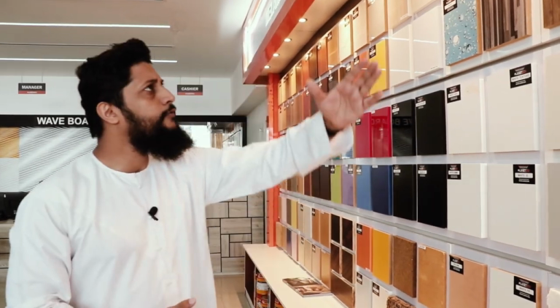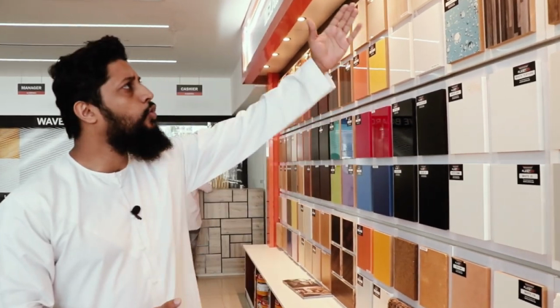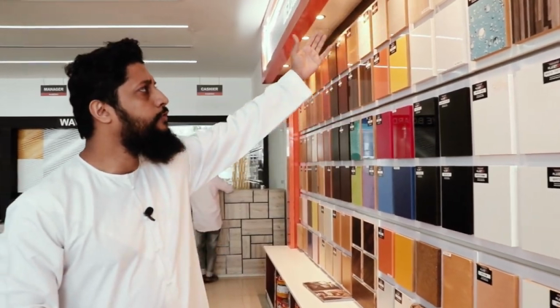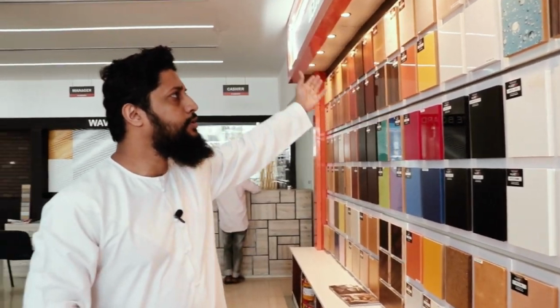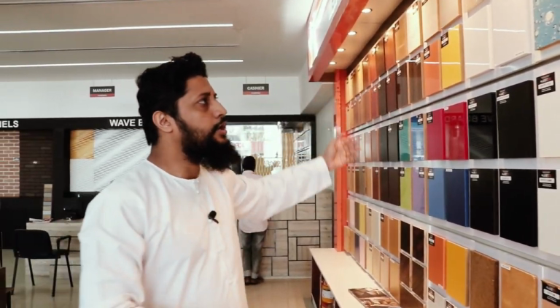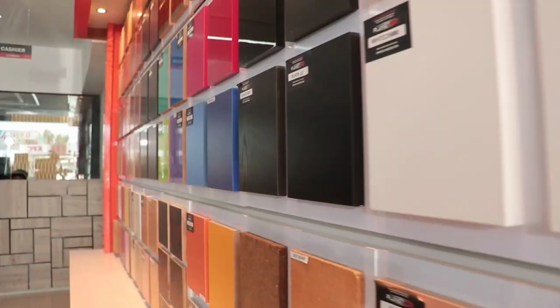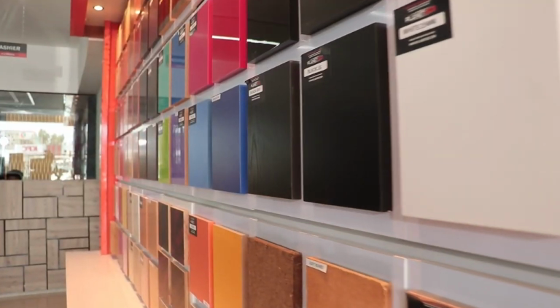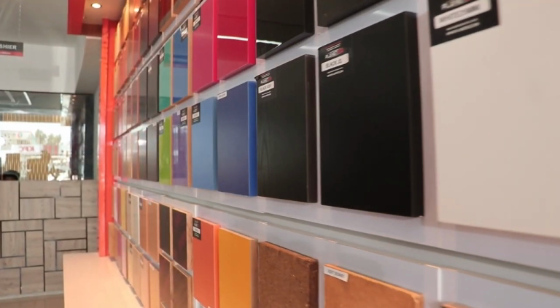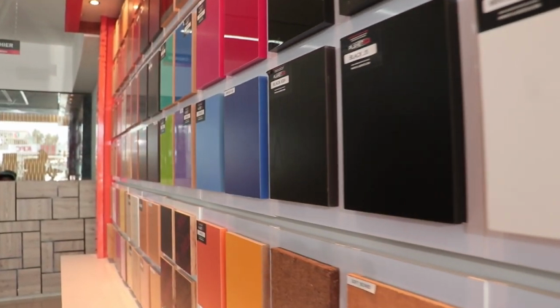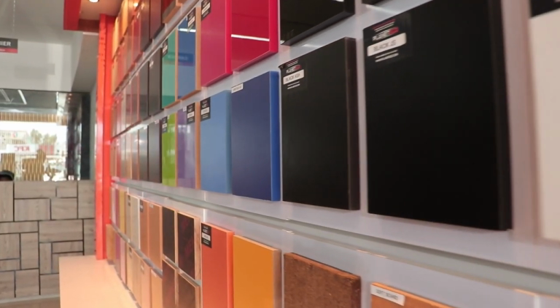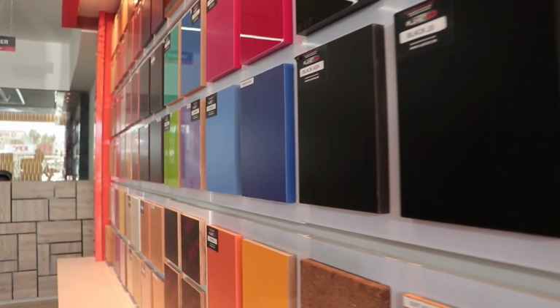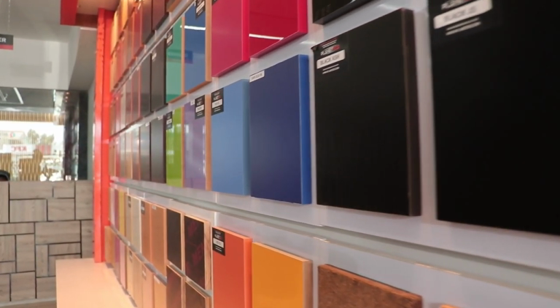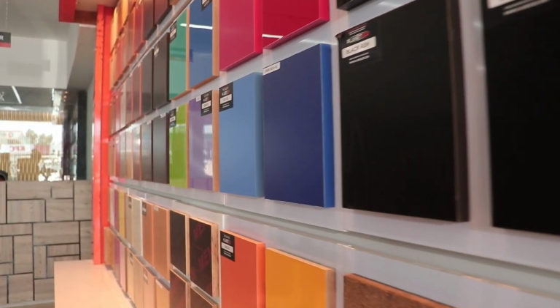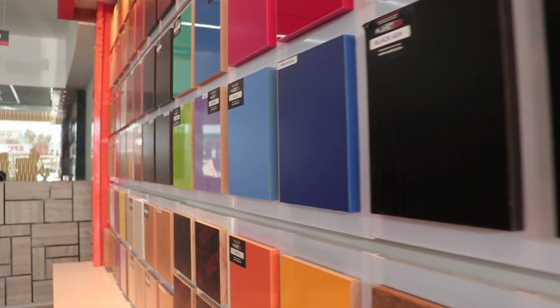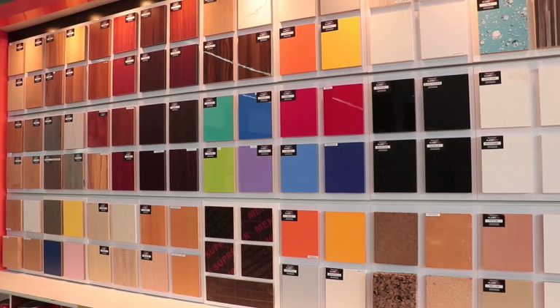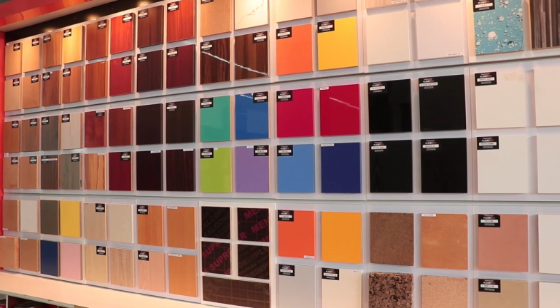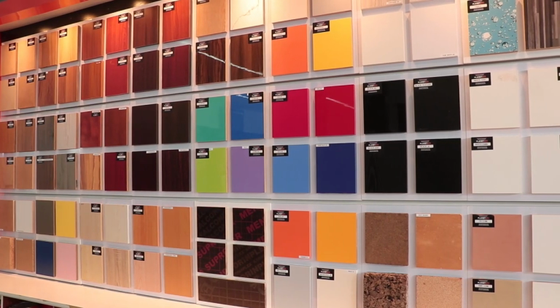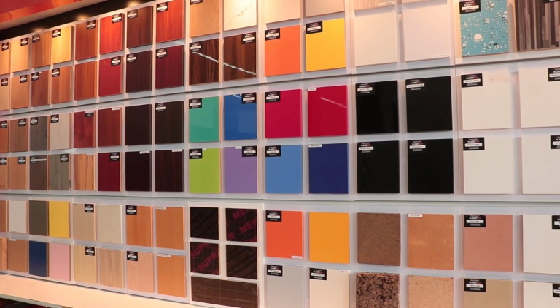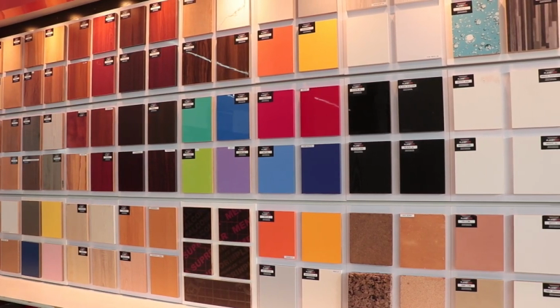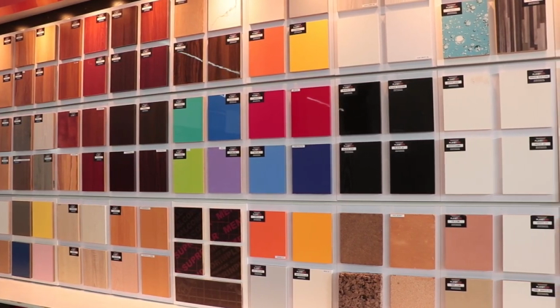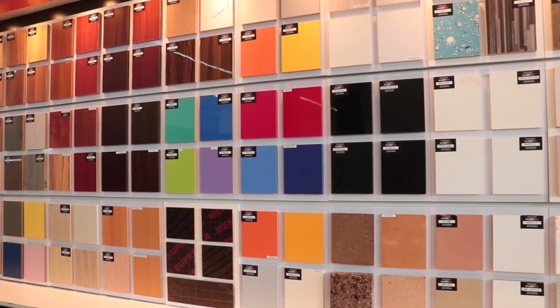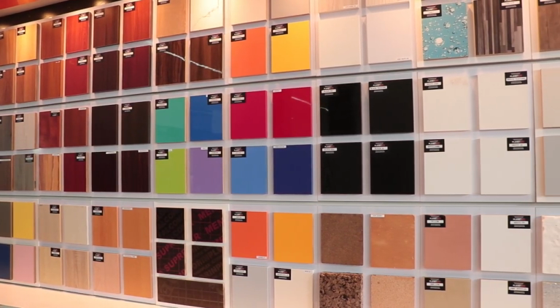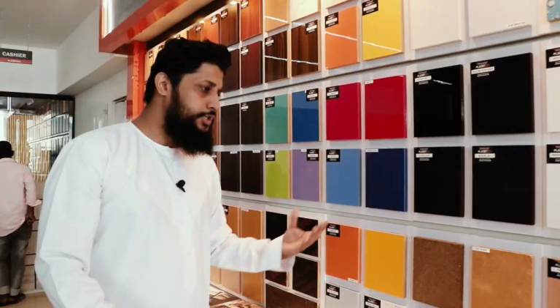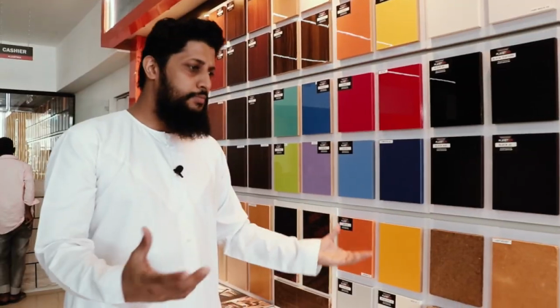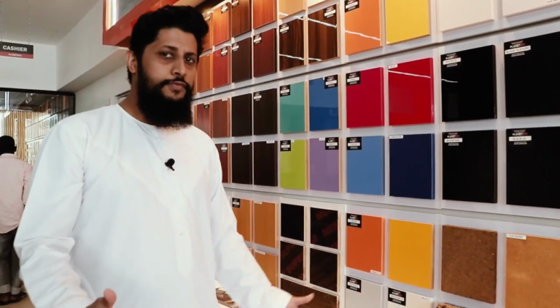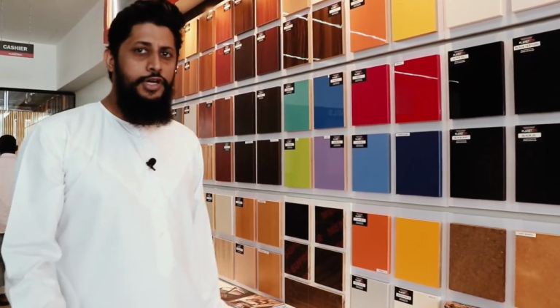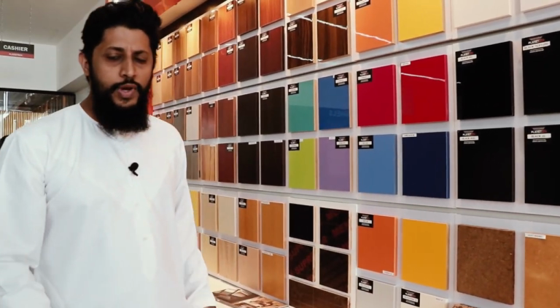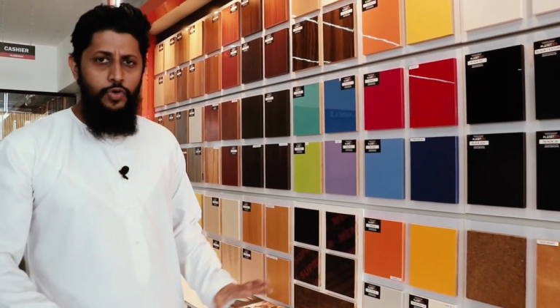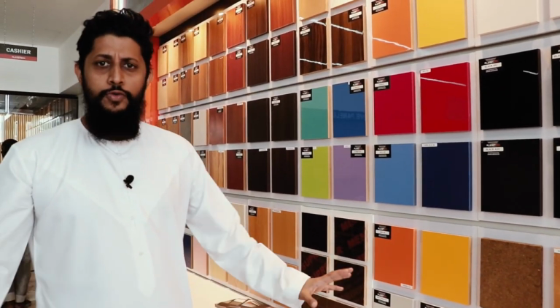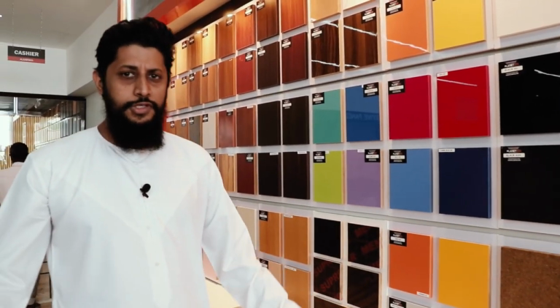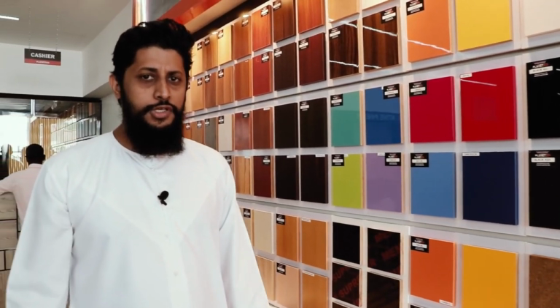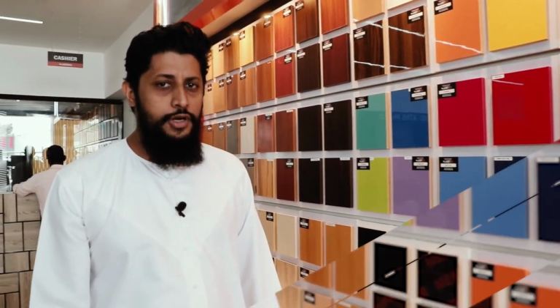We have all of these finishes starting from wood finish, bubble, plain white, shining, glossy, and matte finish. We have all of these things here.